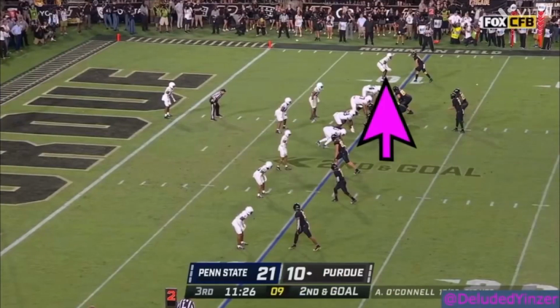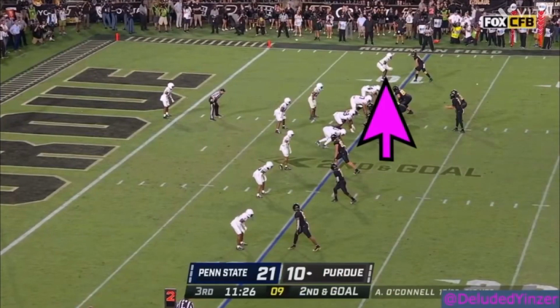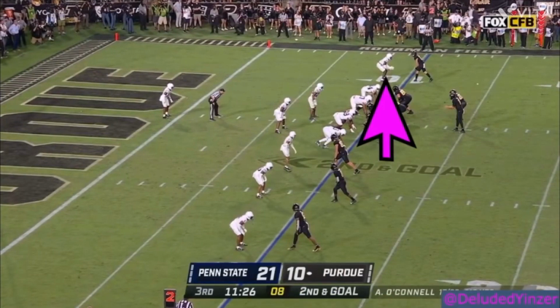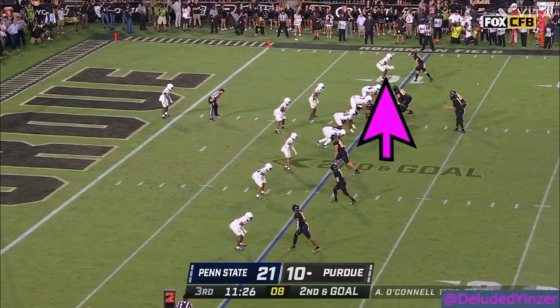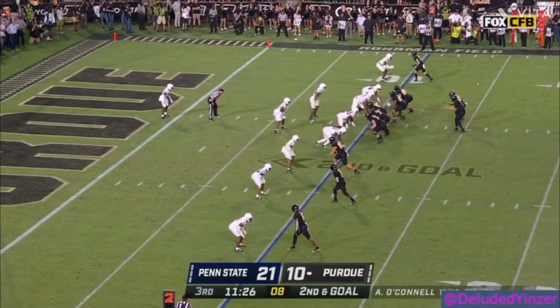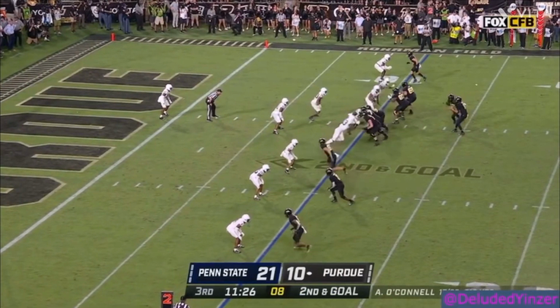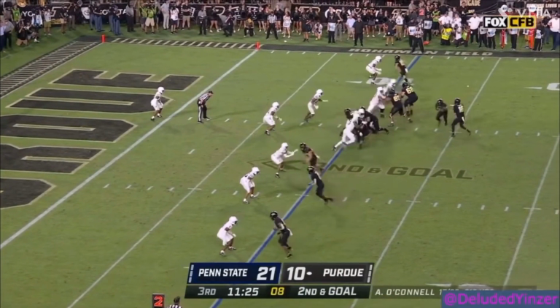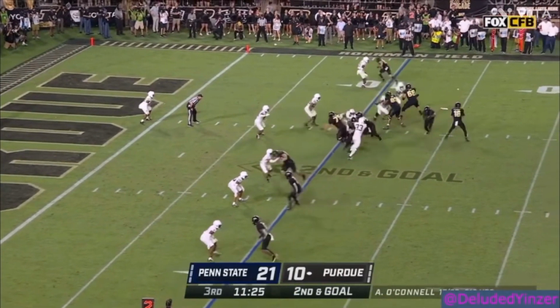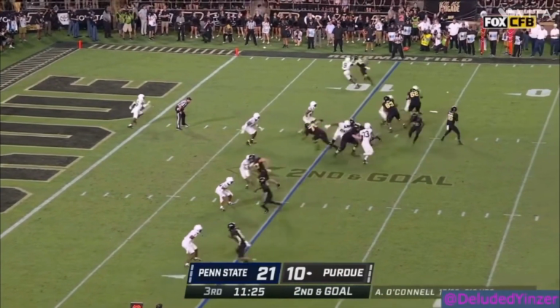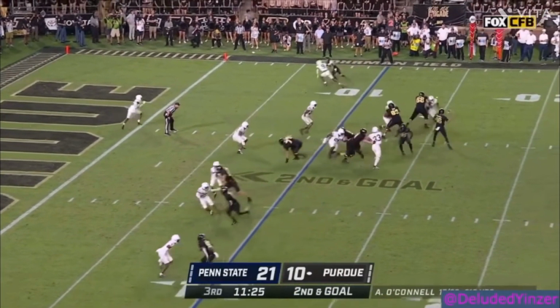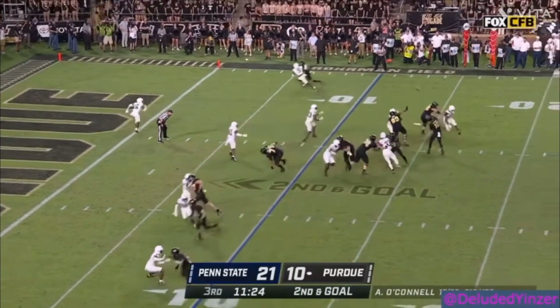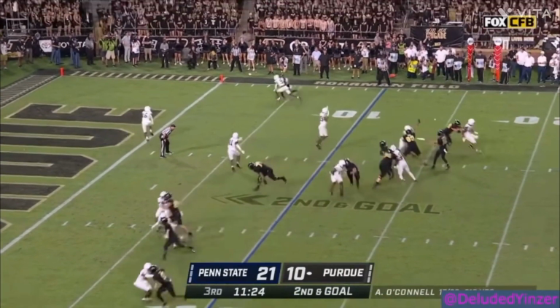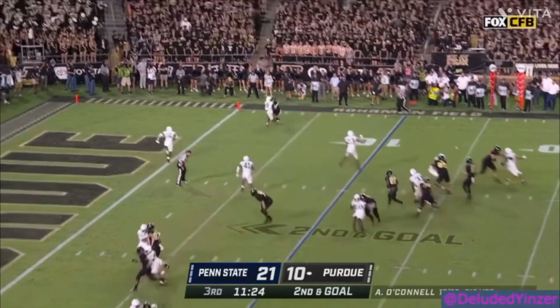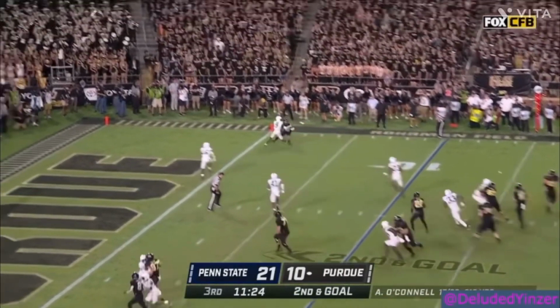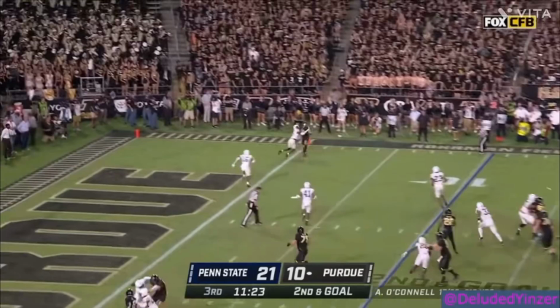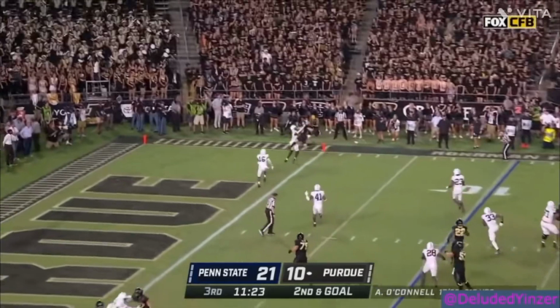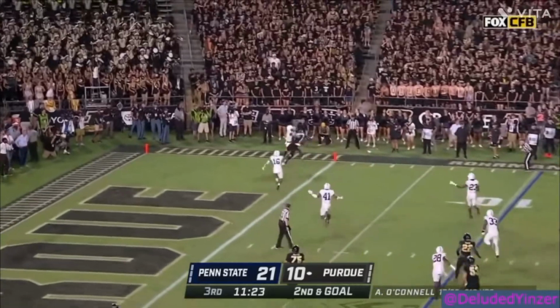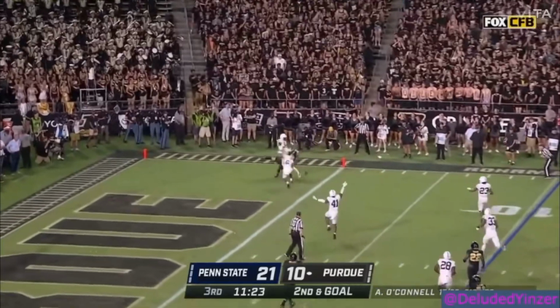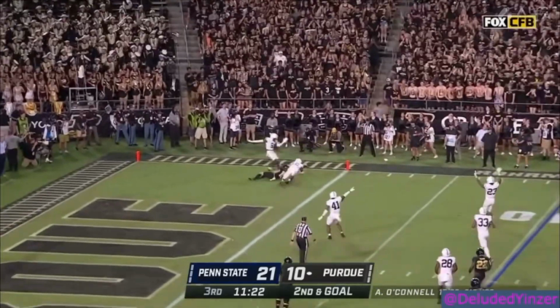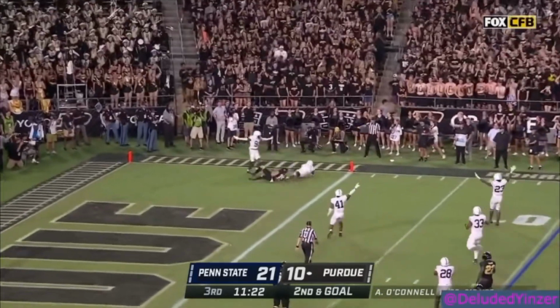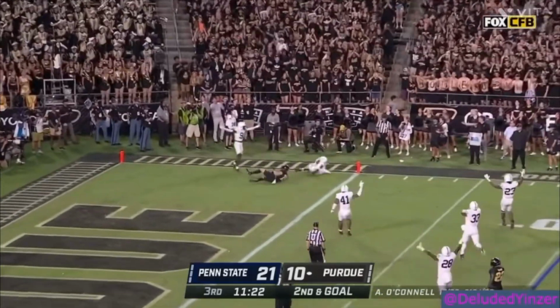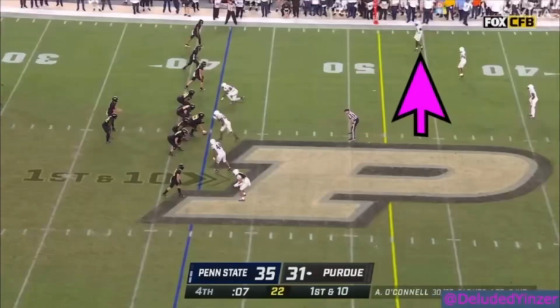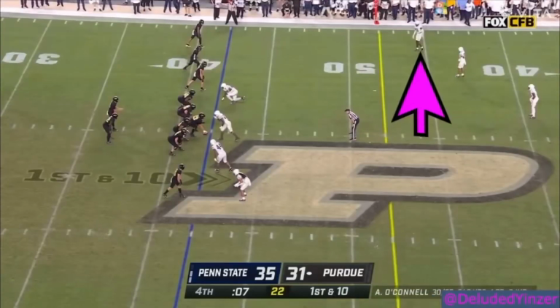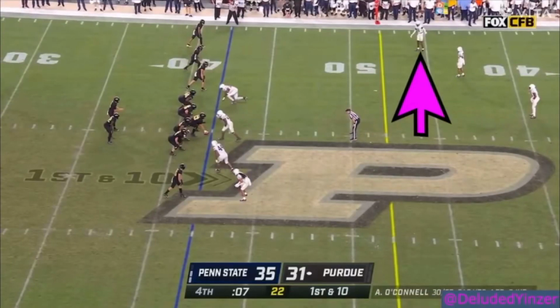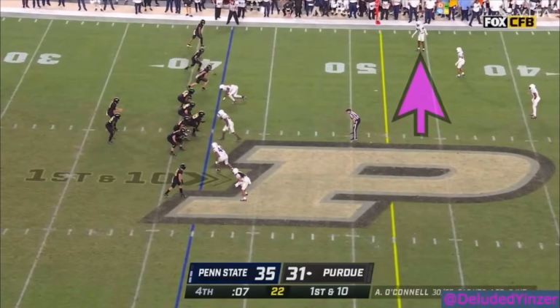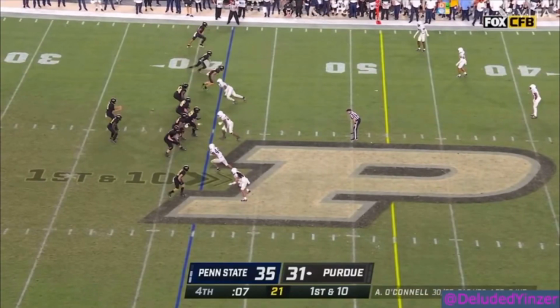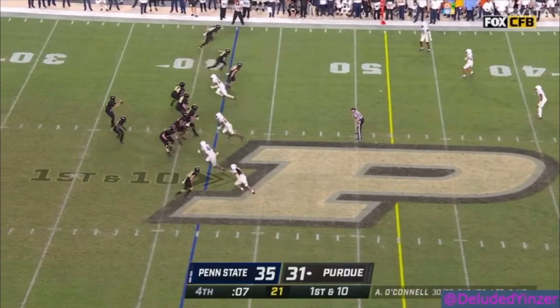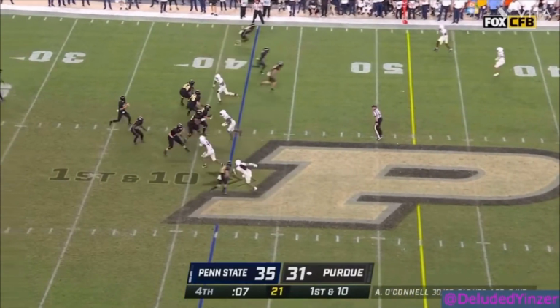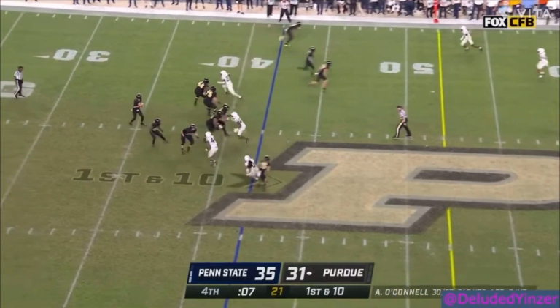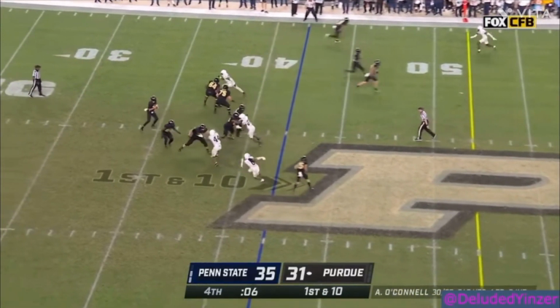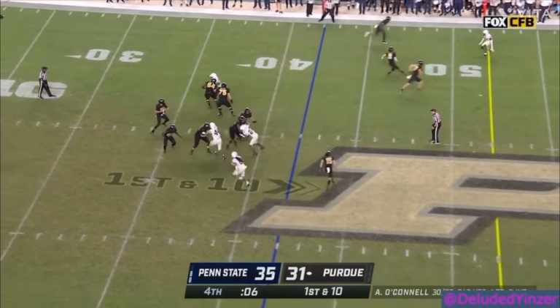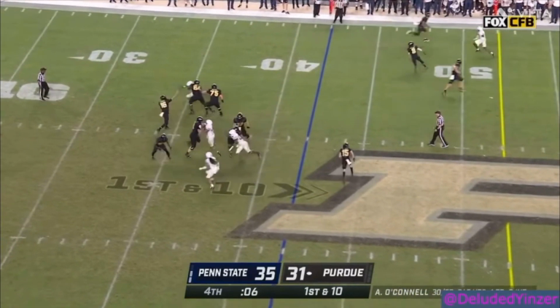This also leads to pass interference calls though. He's generally a grabby corner and commonly does it when he's trailing in coverage. He has good instincts in zone, however.